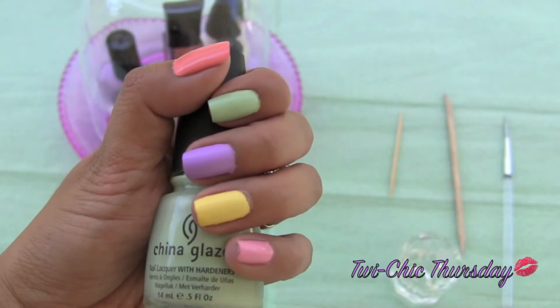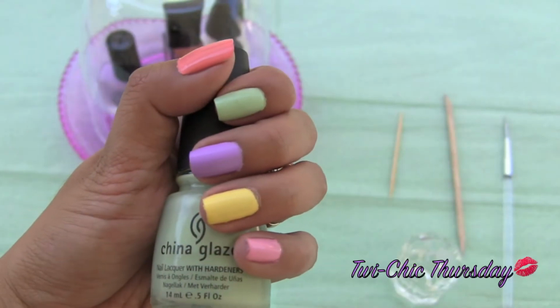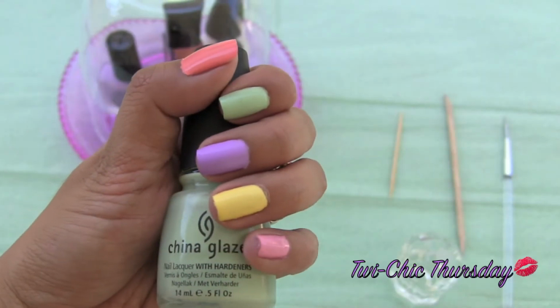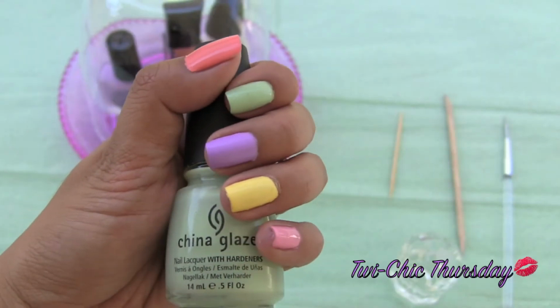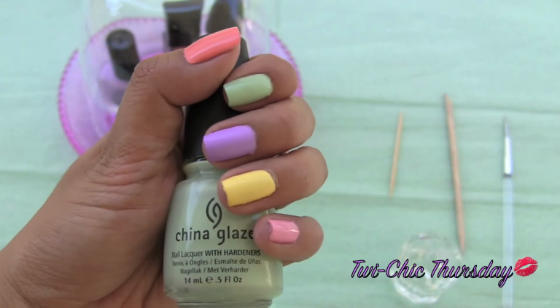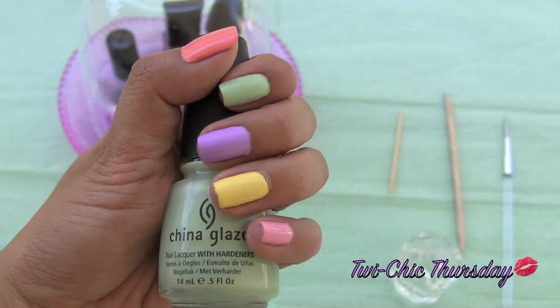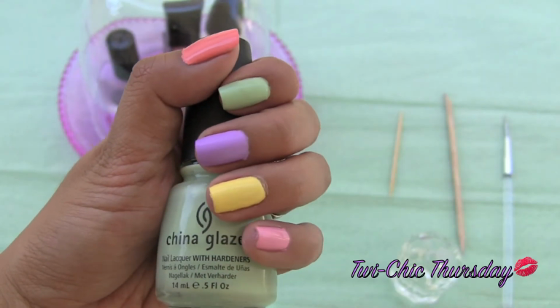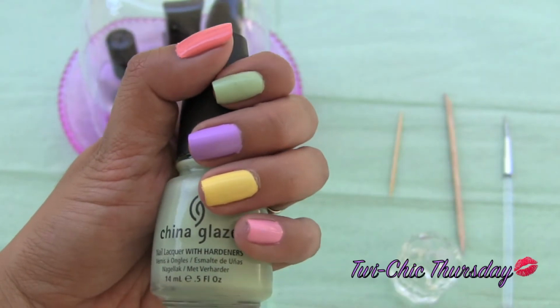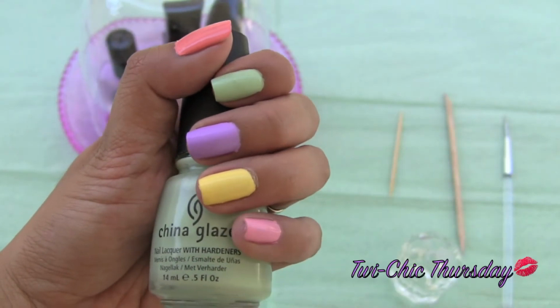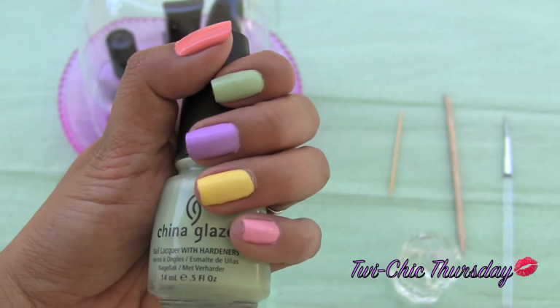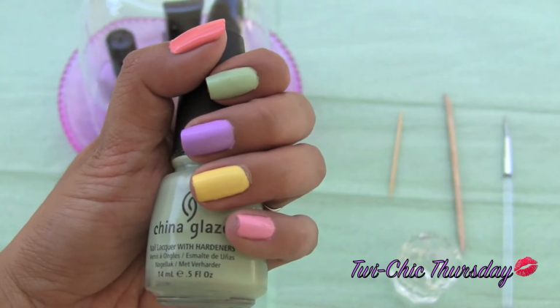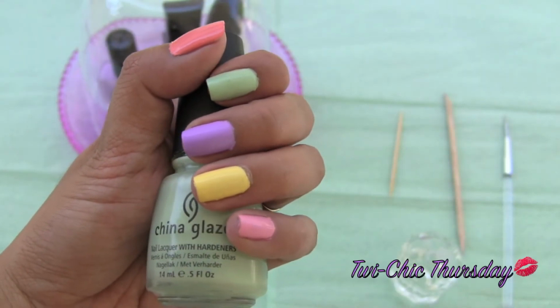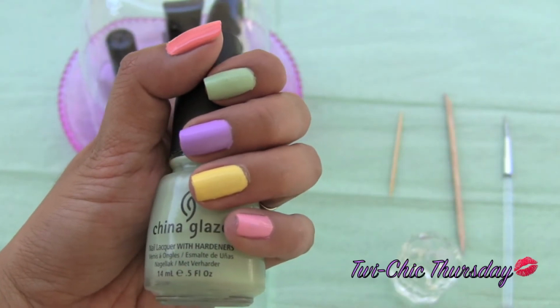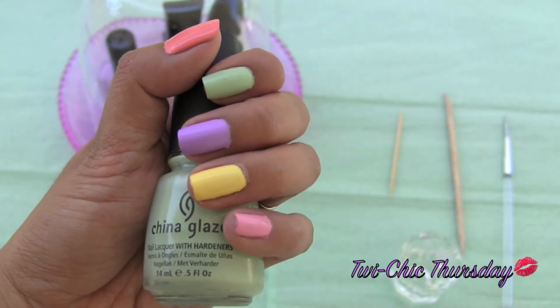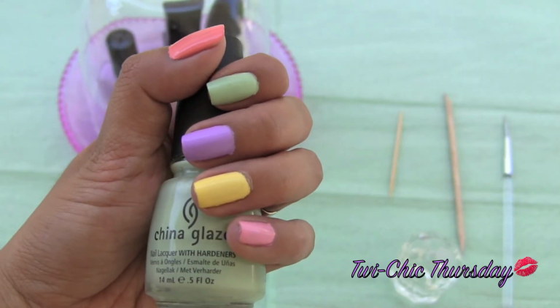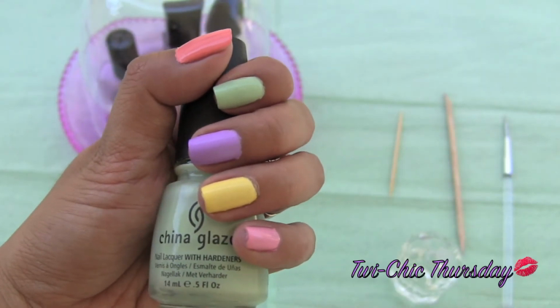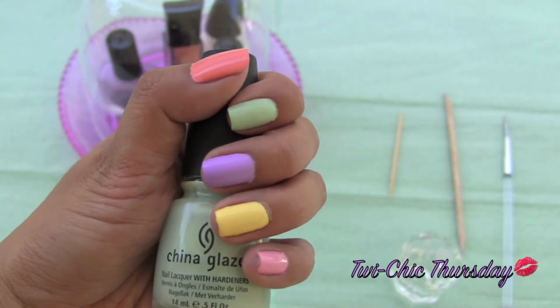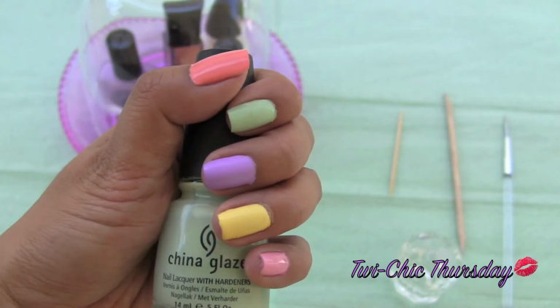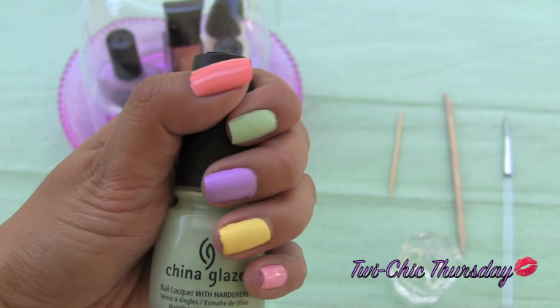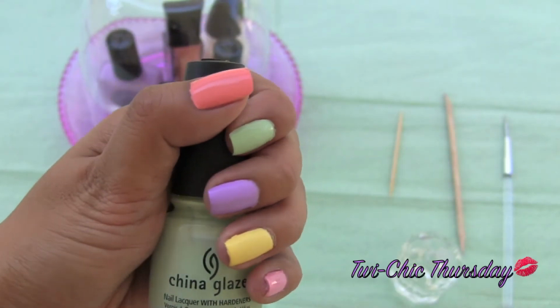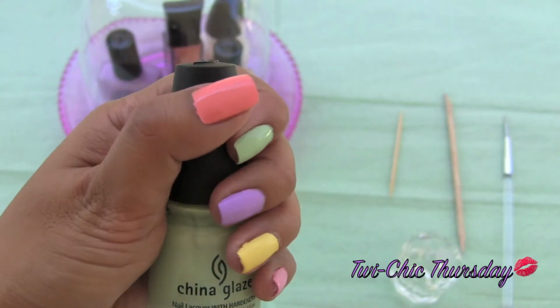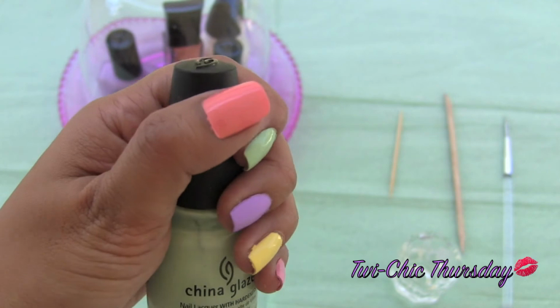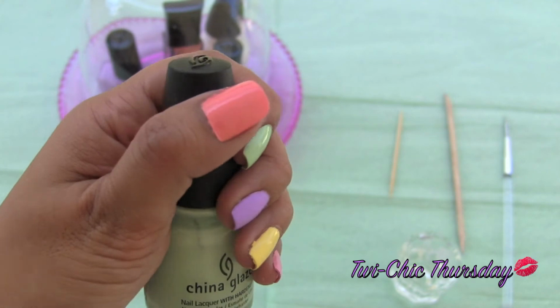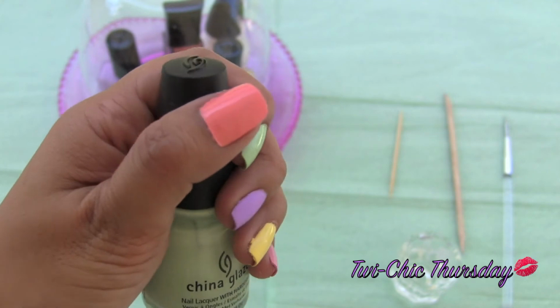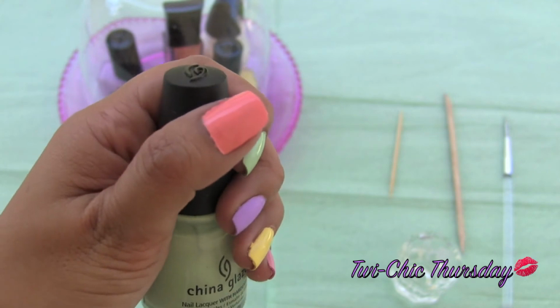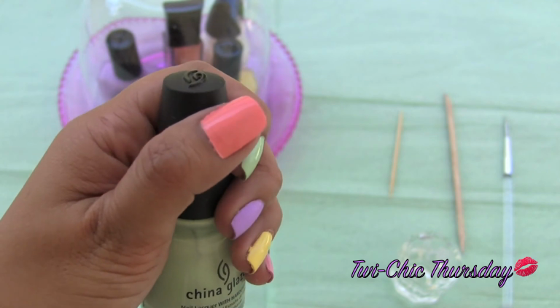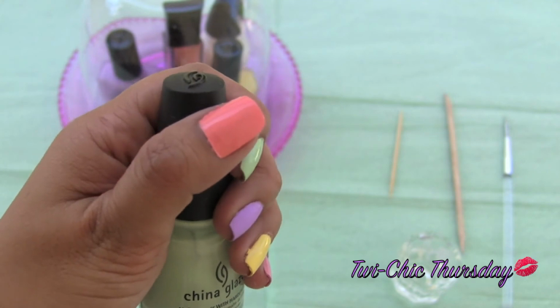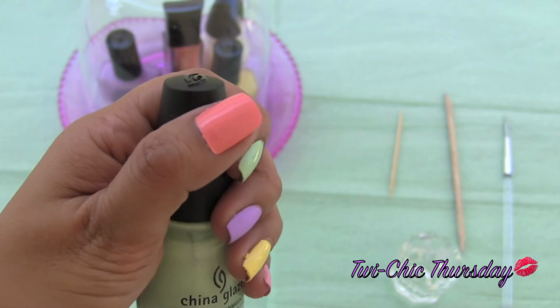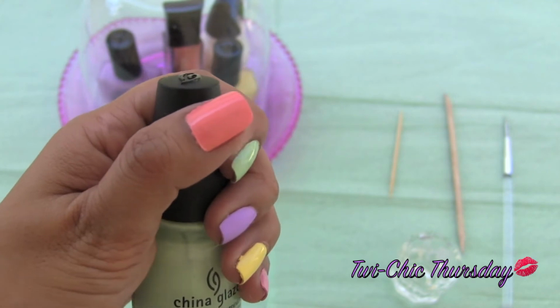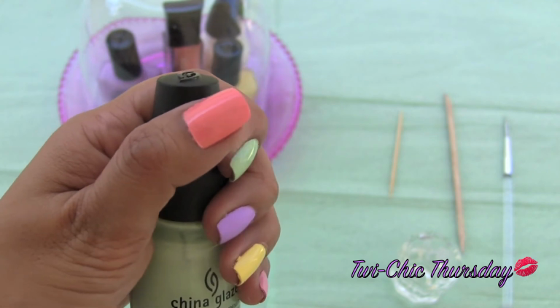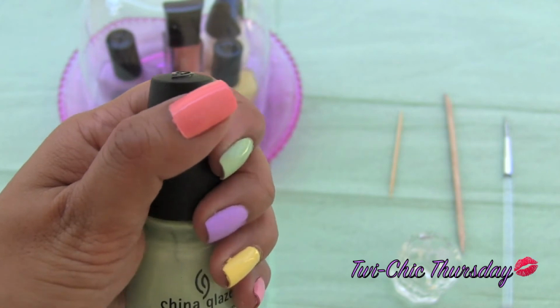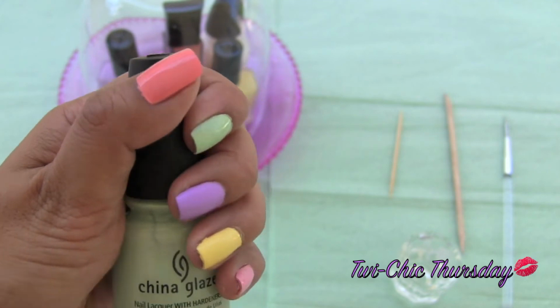Paint each nail a different color. The thumb will be the only one without a macaroon.